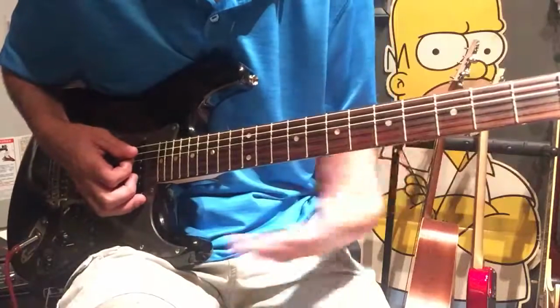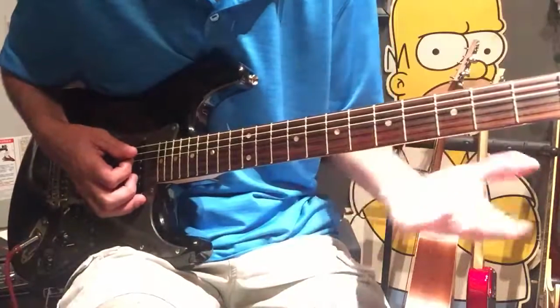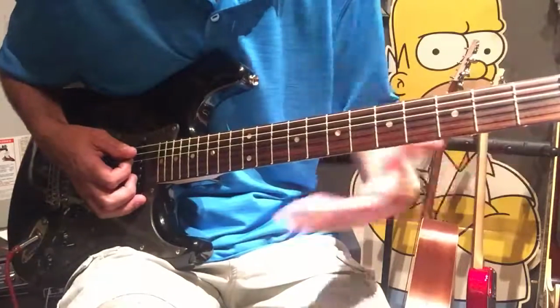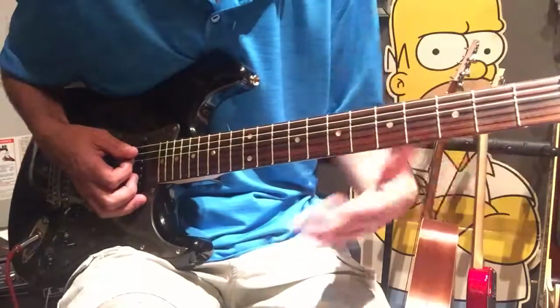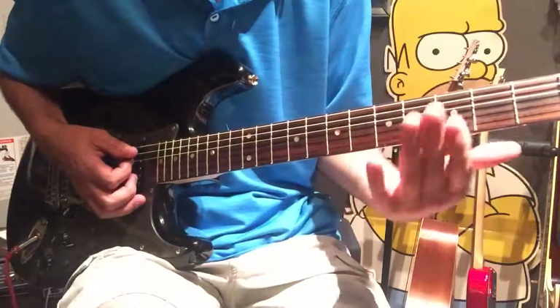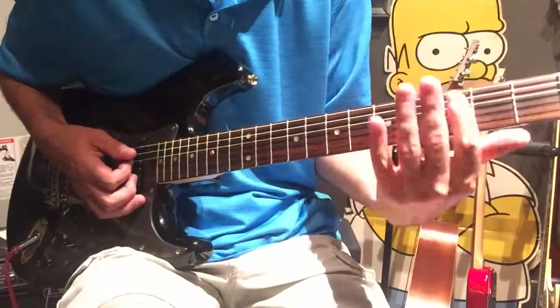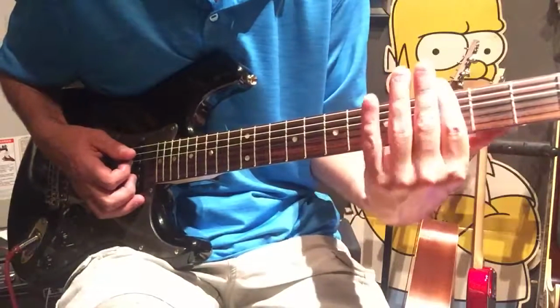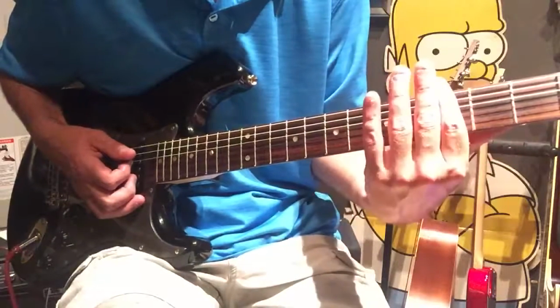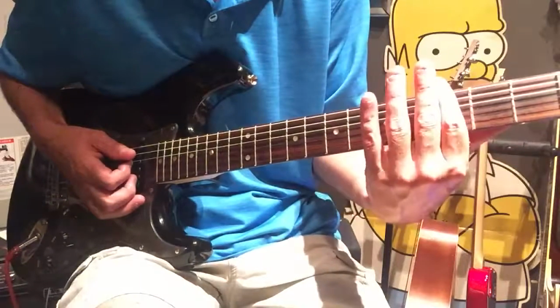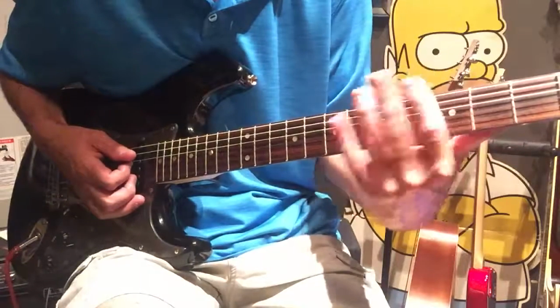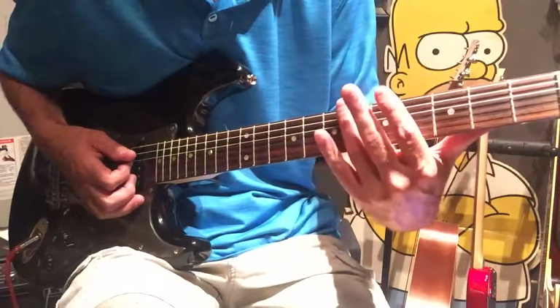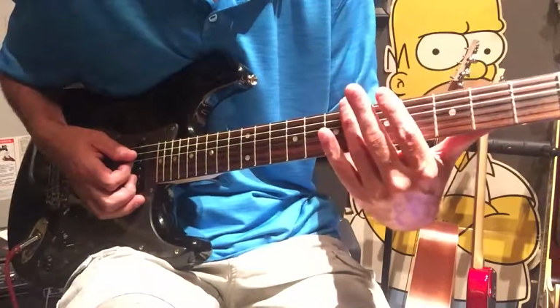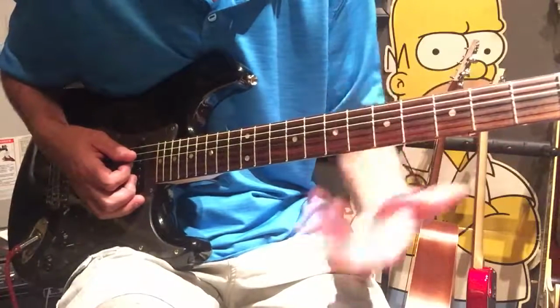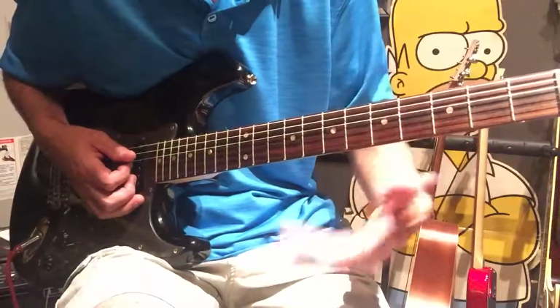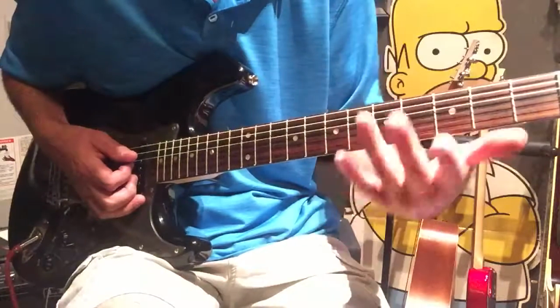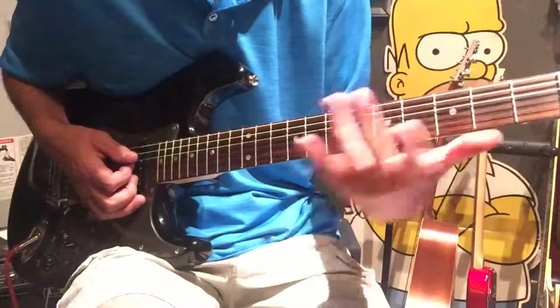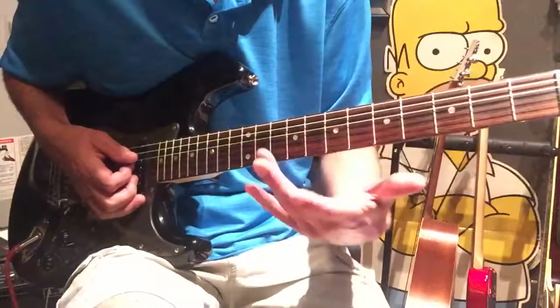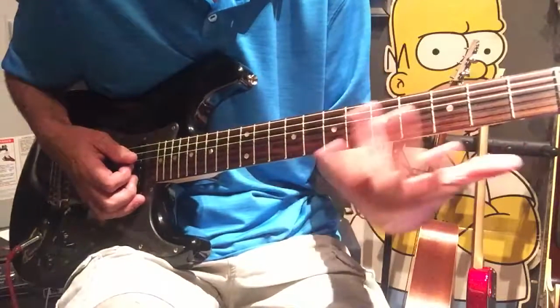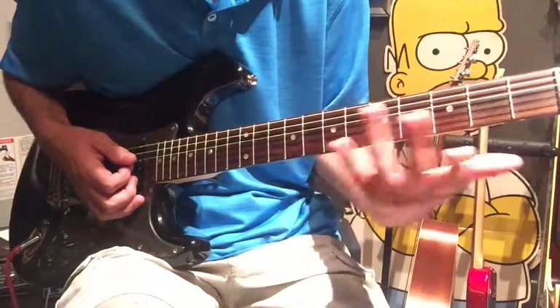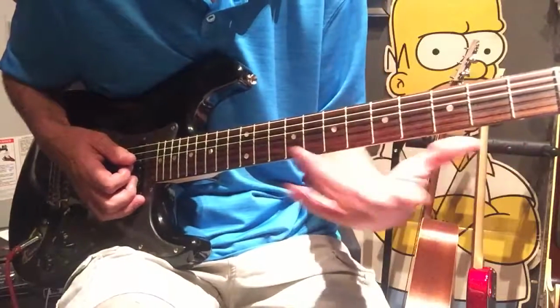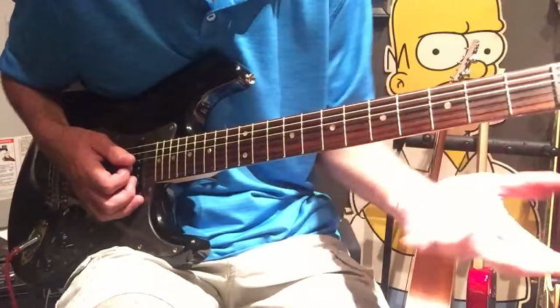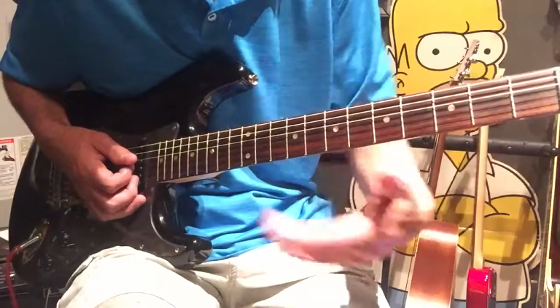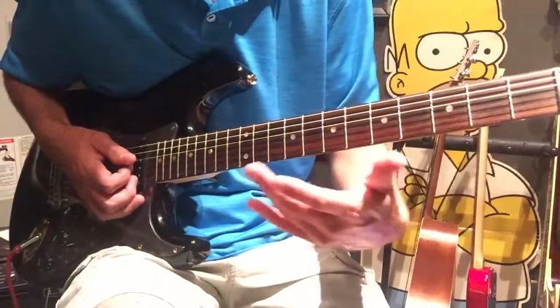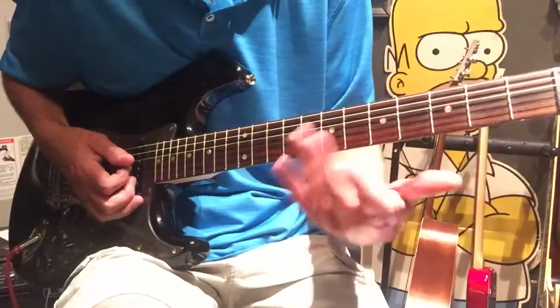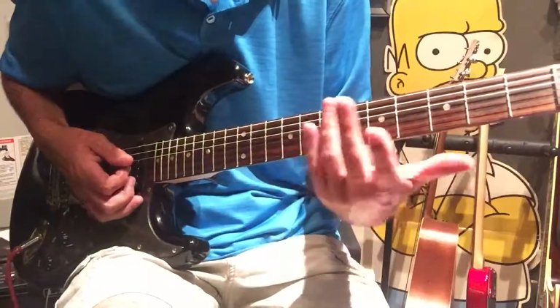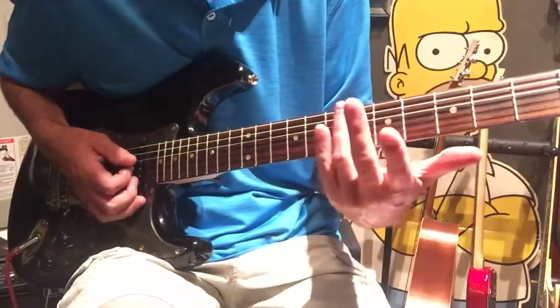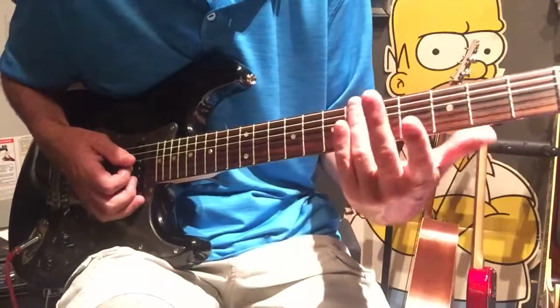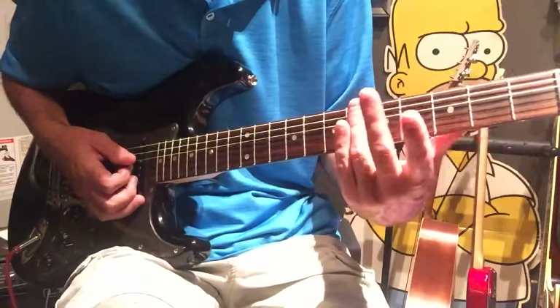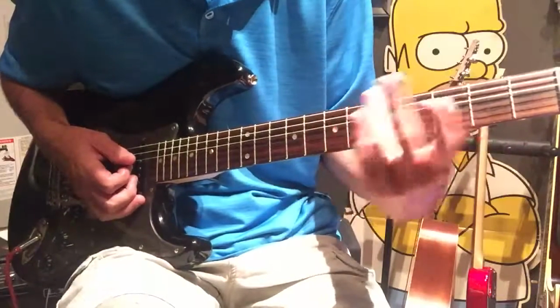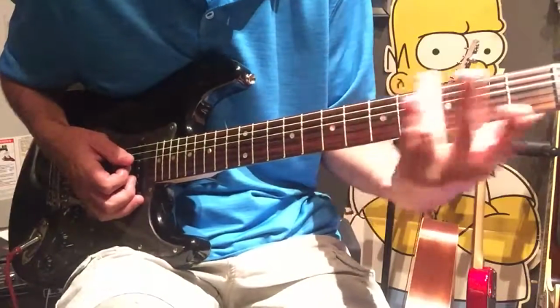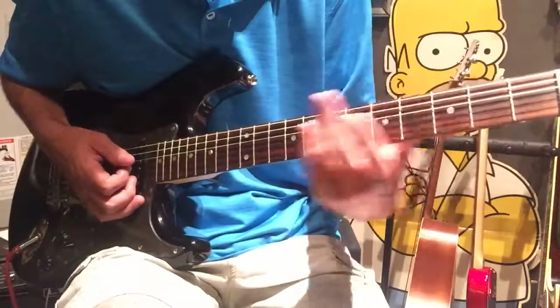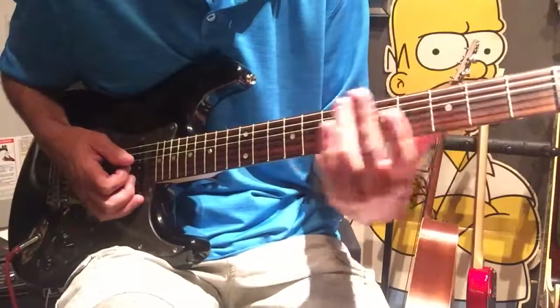Now we're going to use the same method we used from the three to the six, except we're going to change it now. We're going to go from the six to the three.